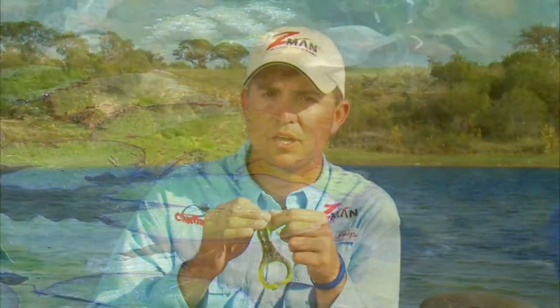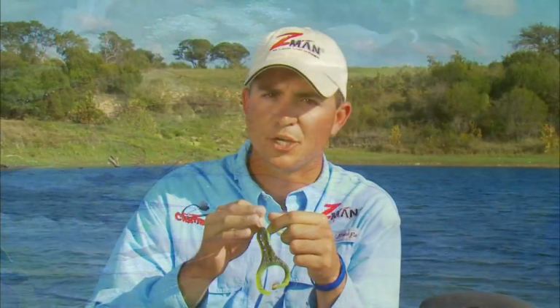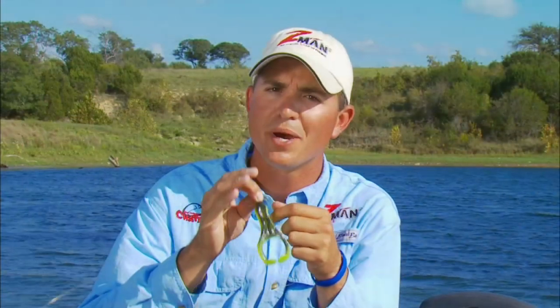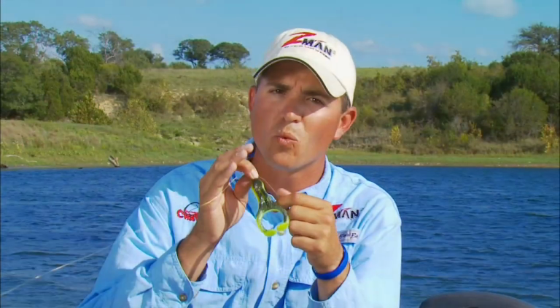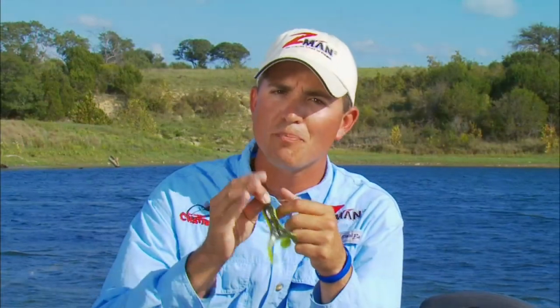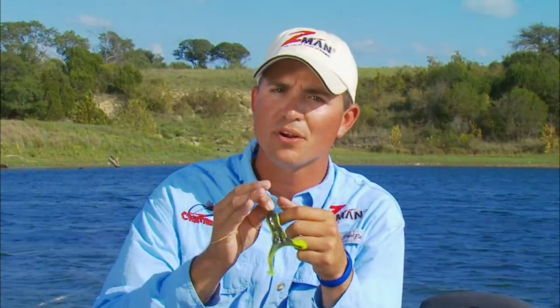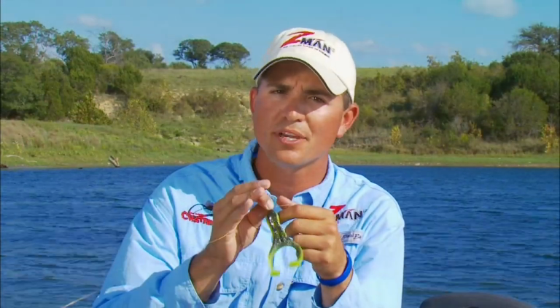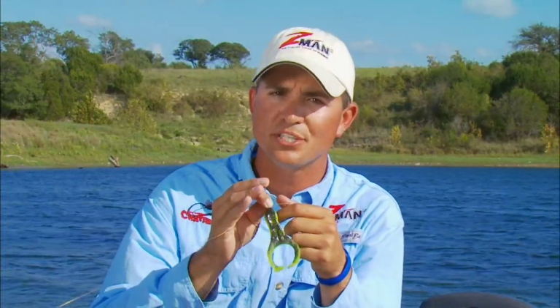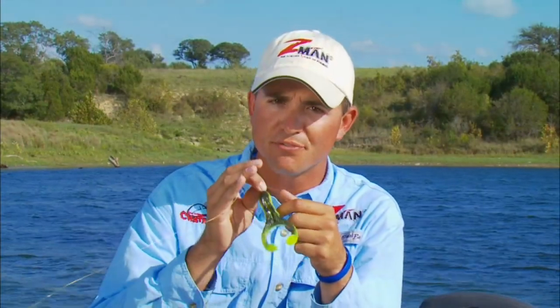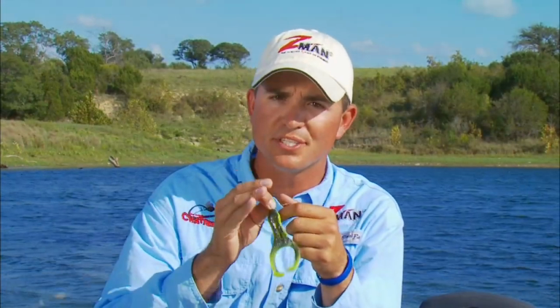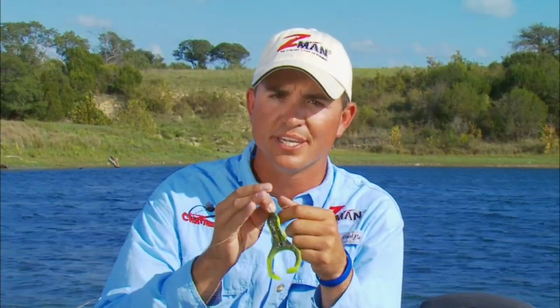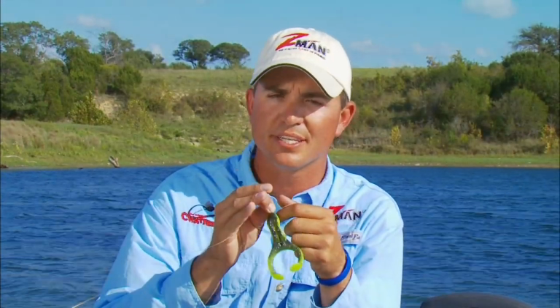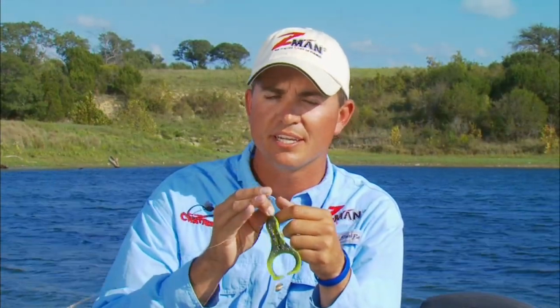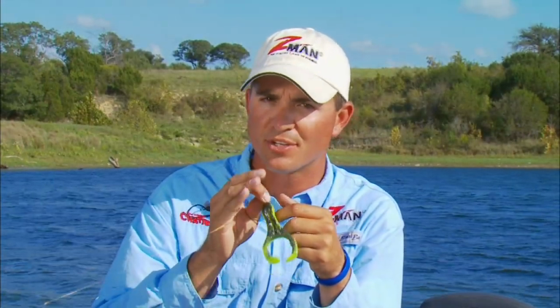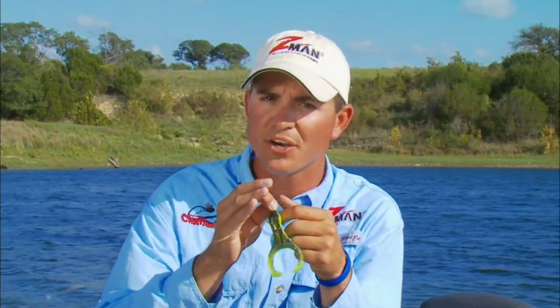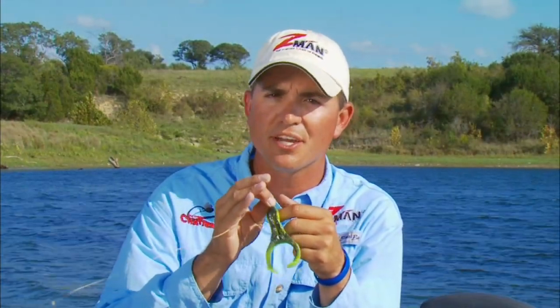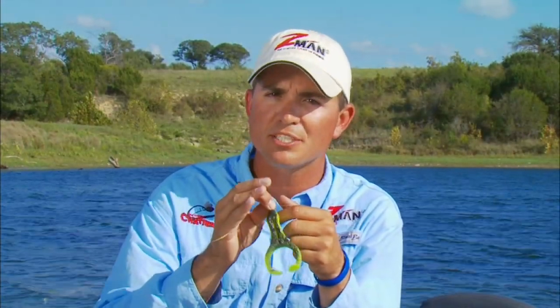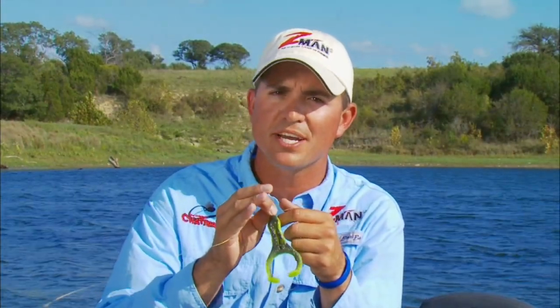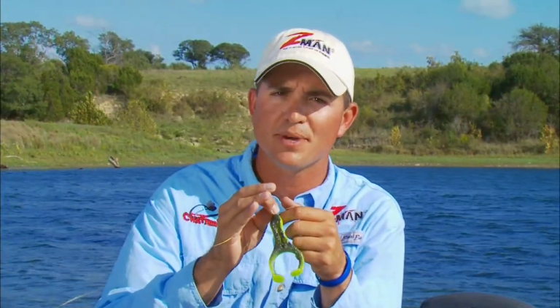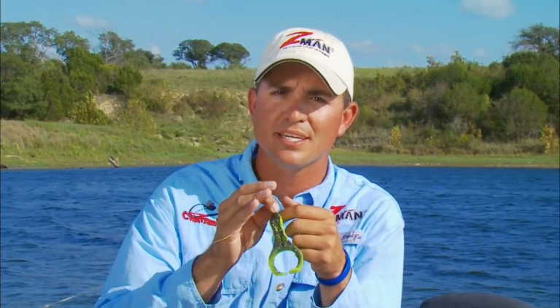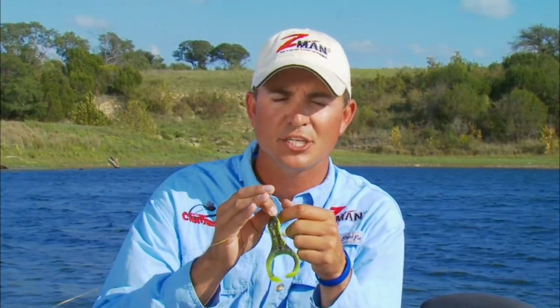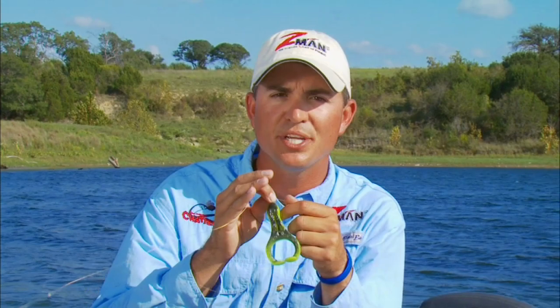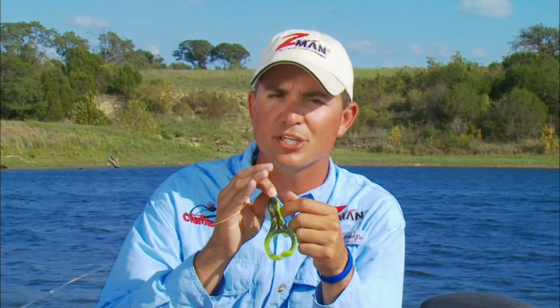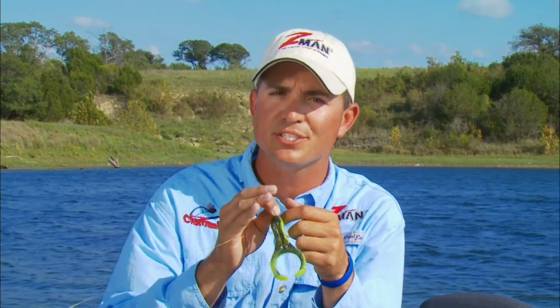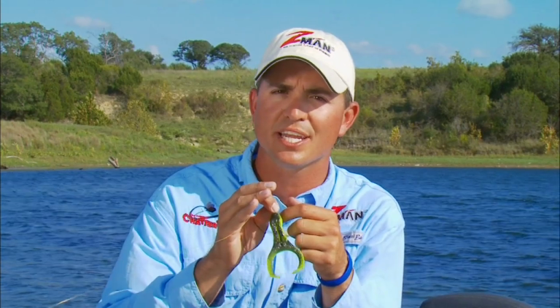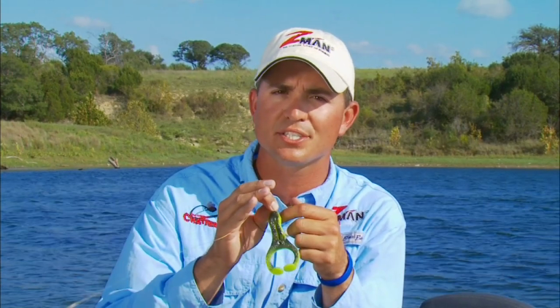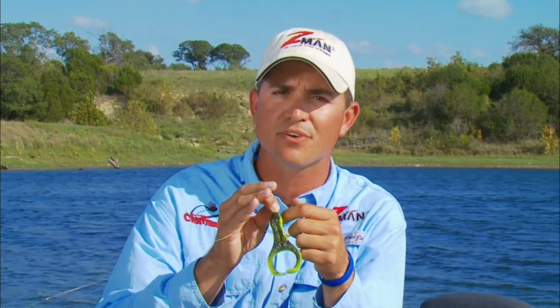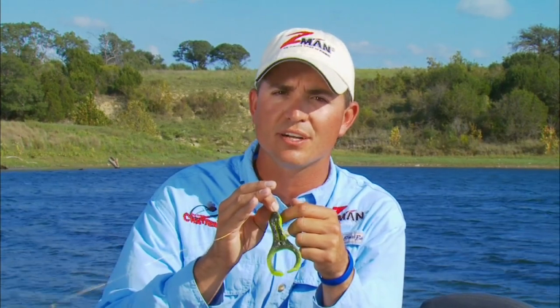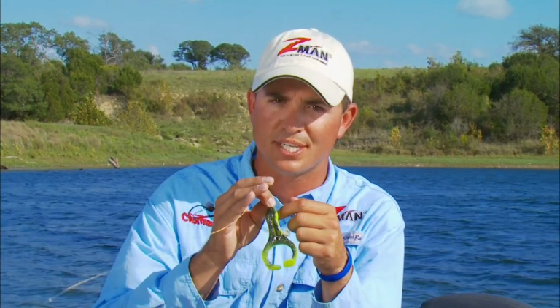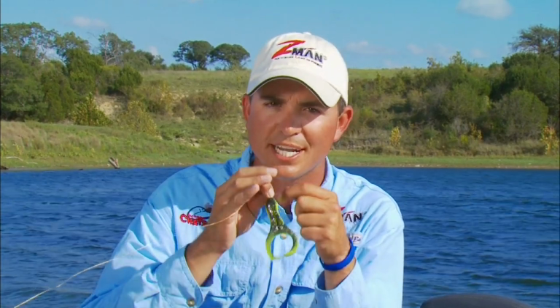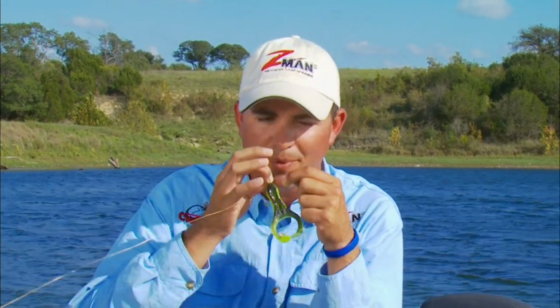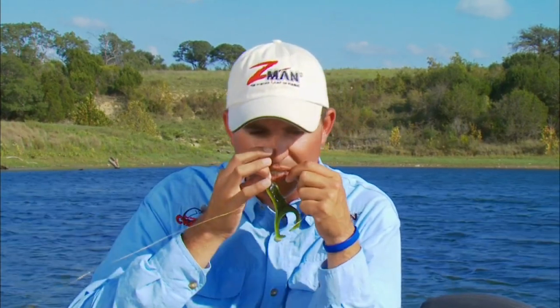No matter what part of the country you're fishing in, if you're targeting largemouth bass, you need a good selection of frogs in the tackle box.